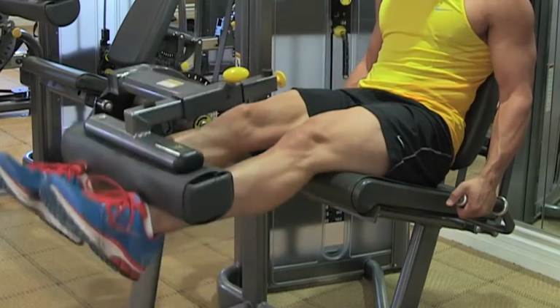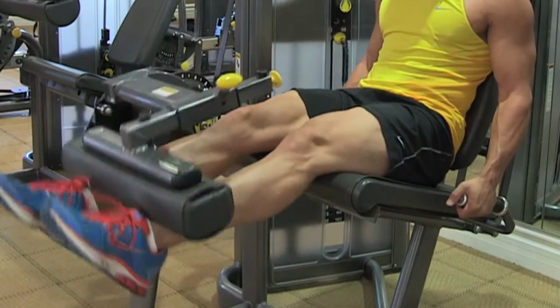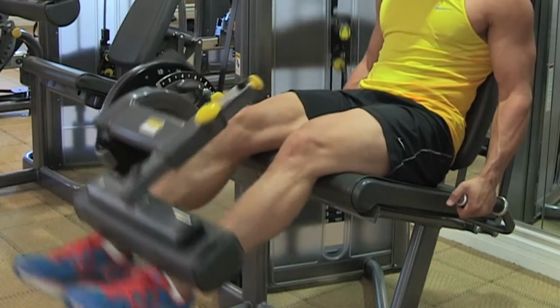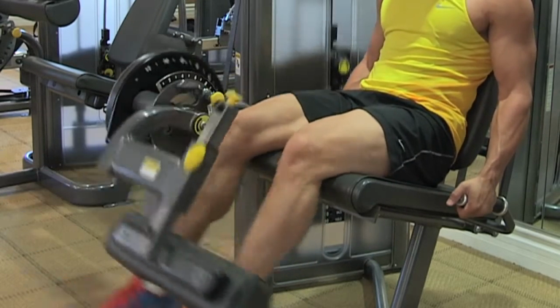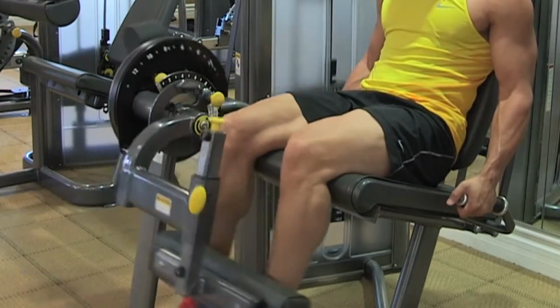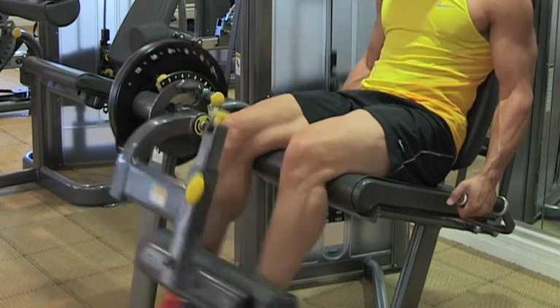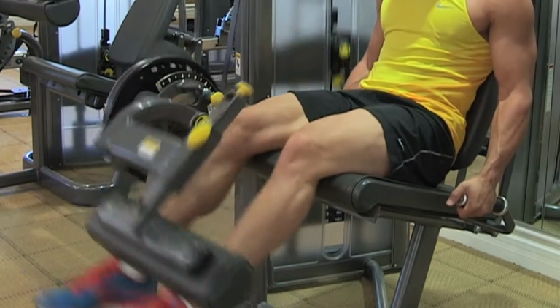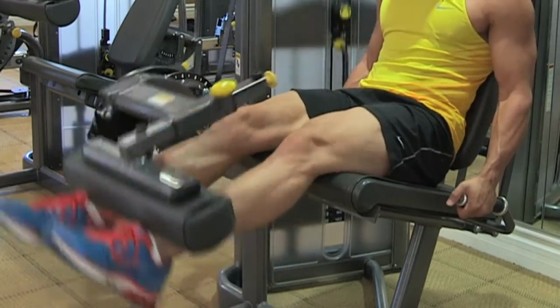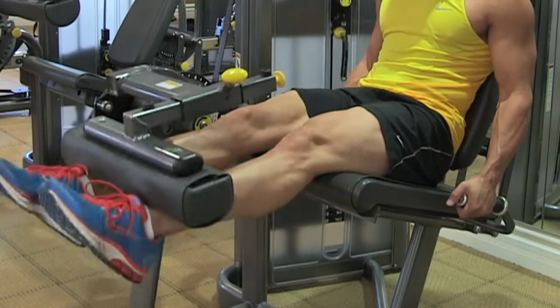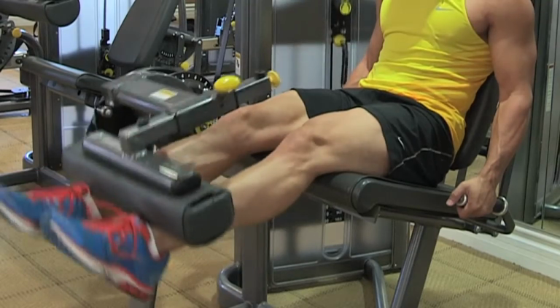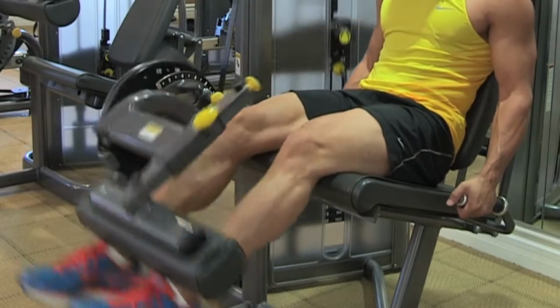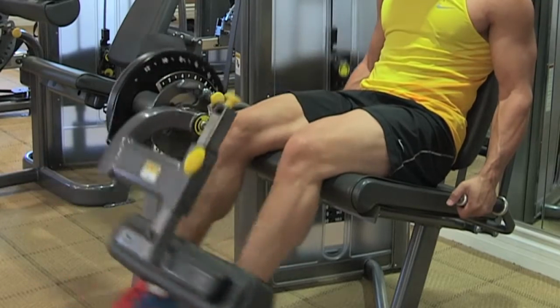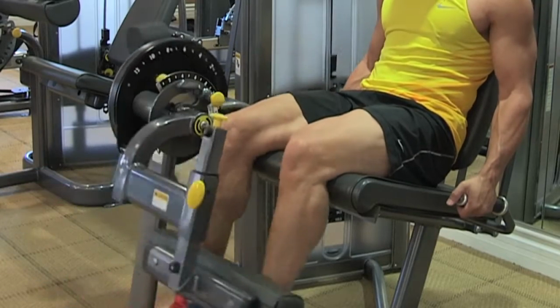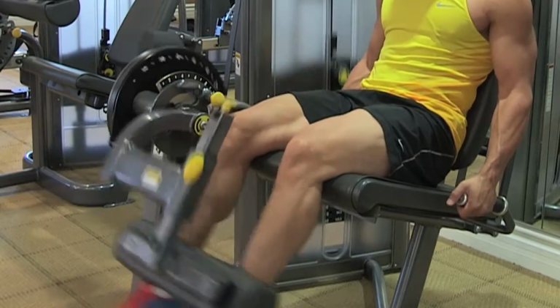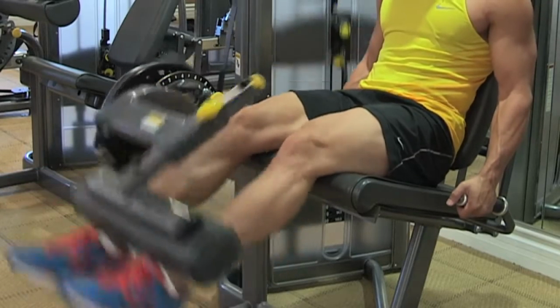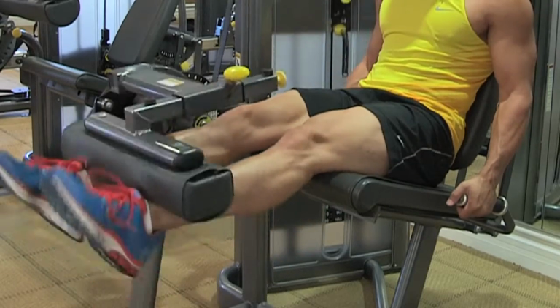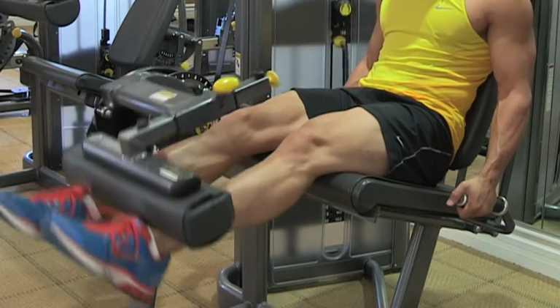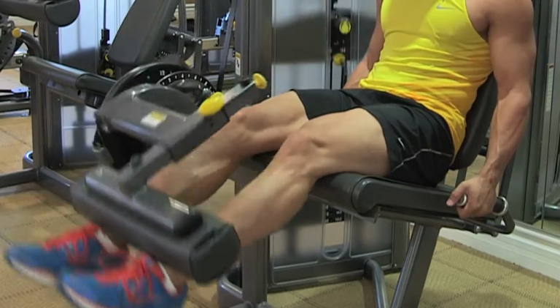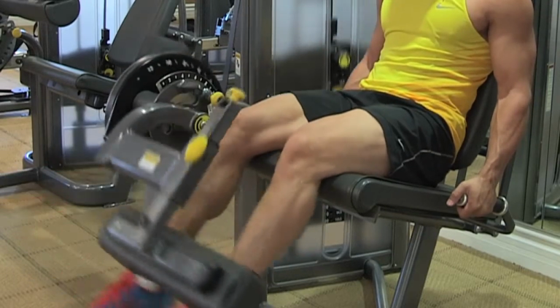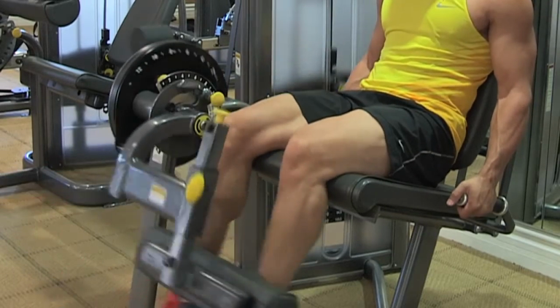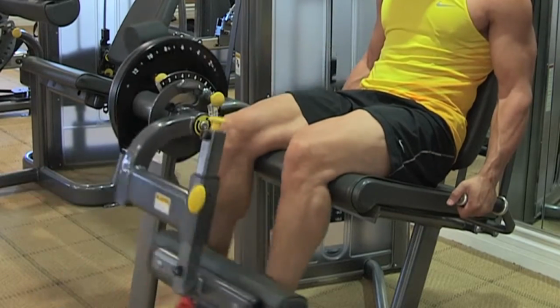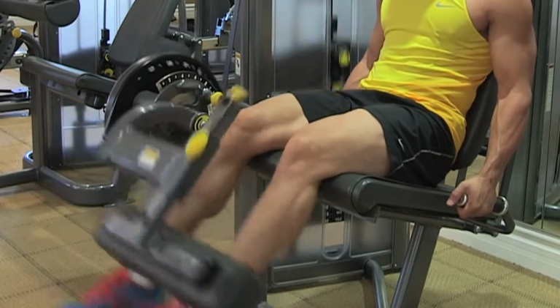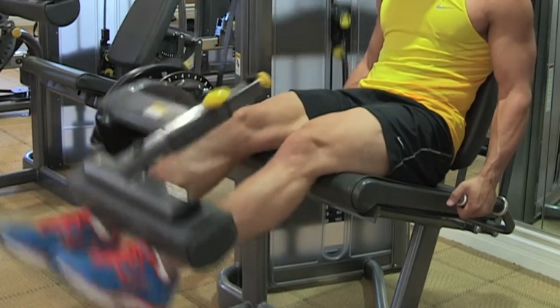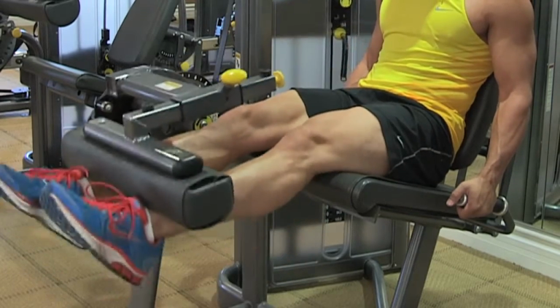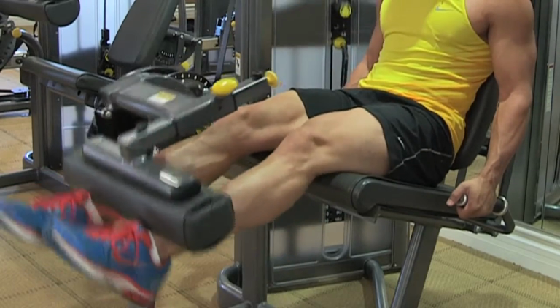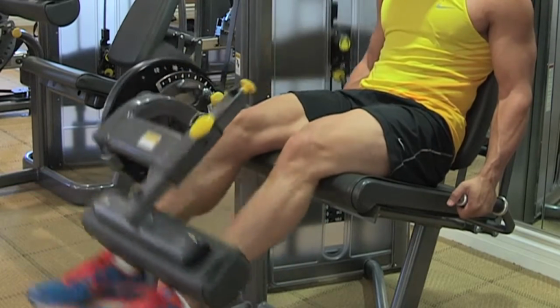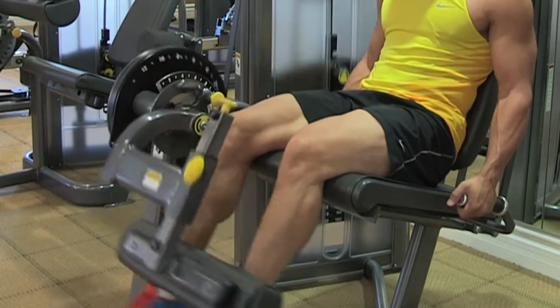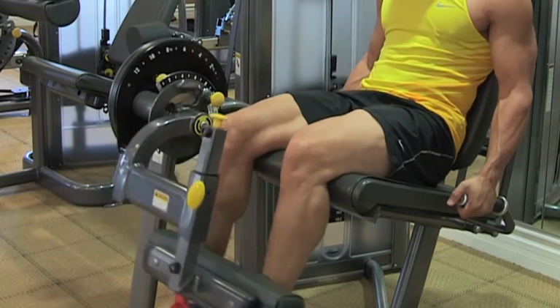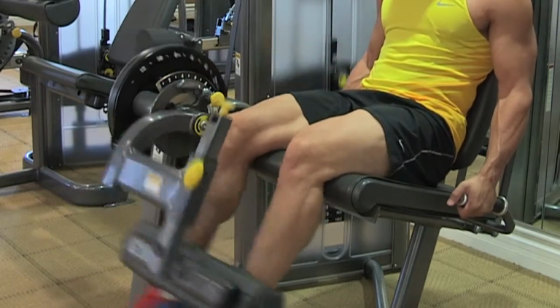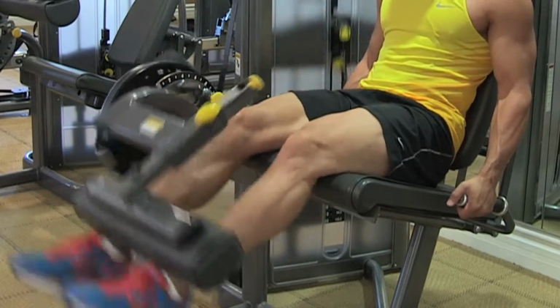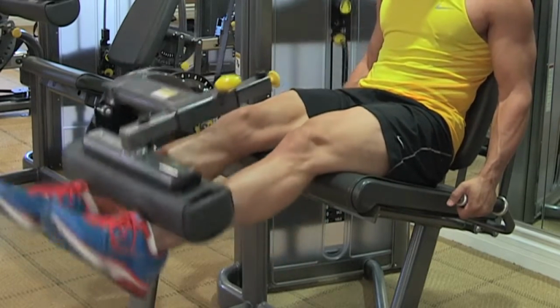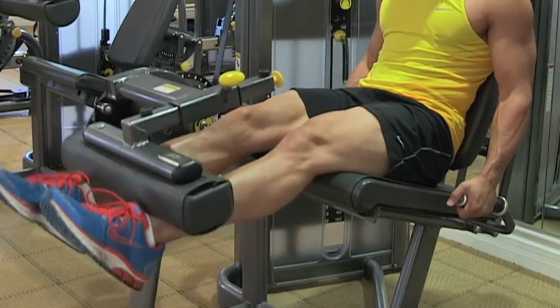We're going to go double leg, single leg, double leg. That's going to be our program right now.